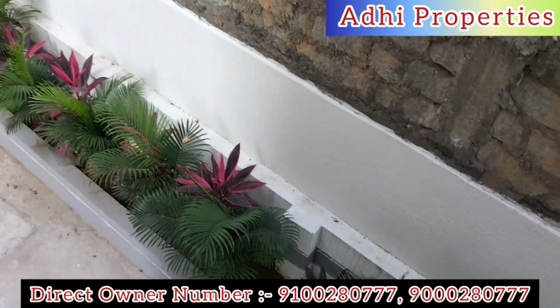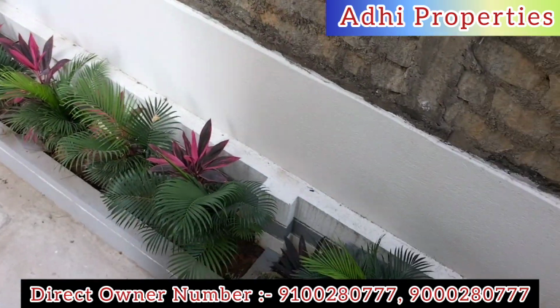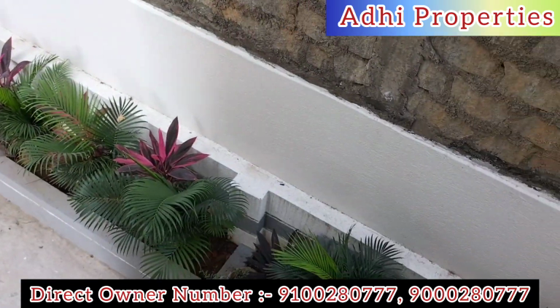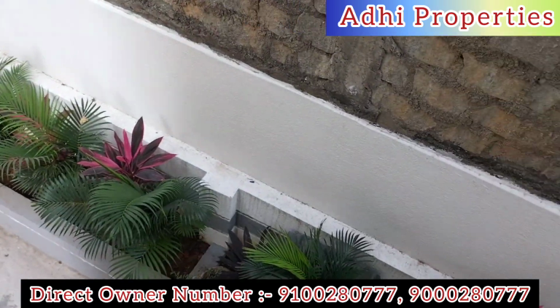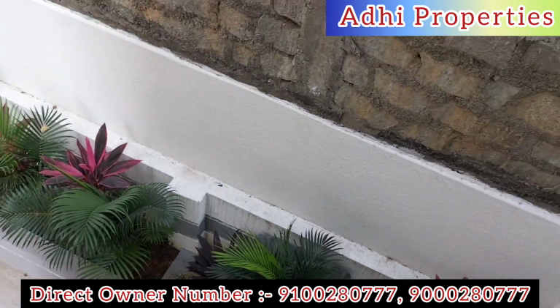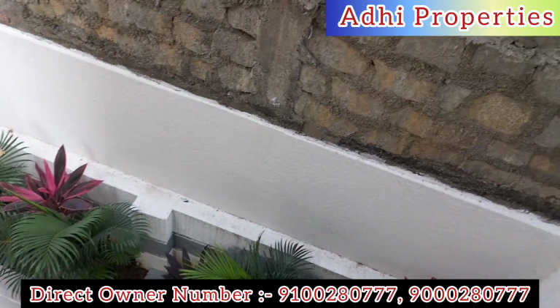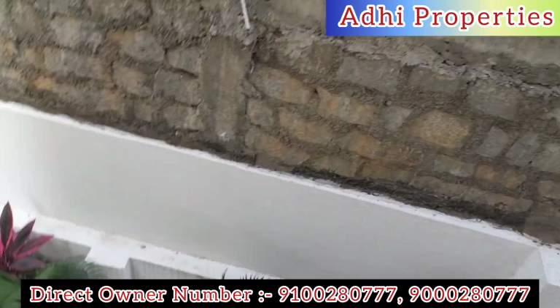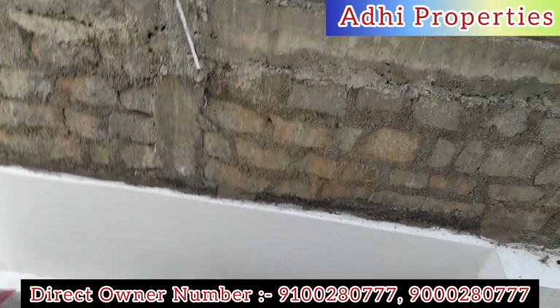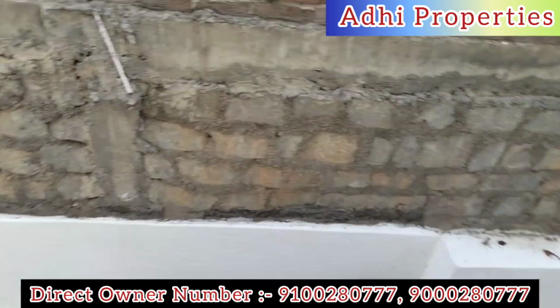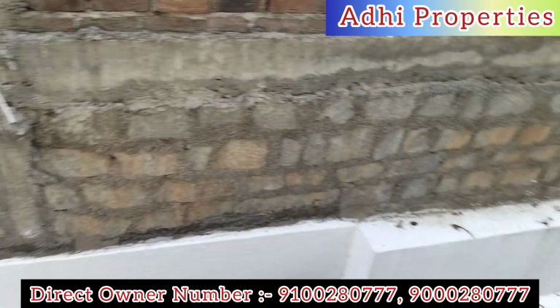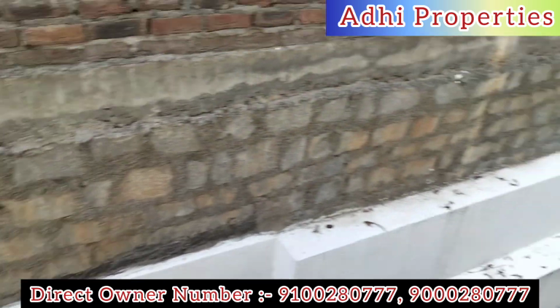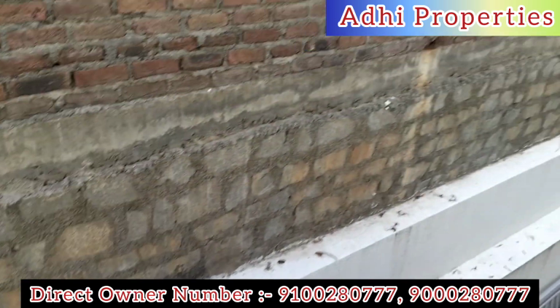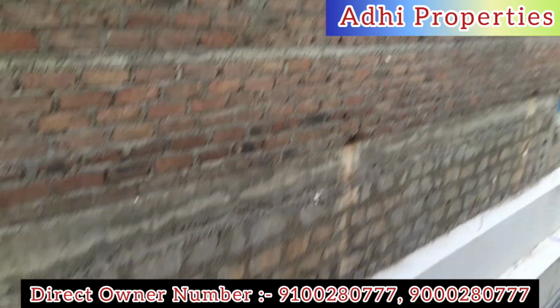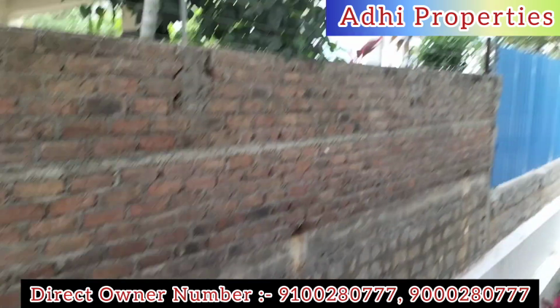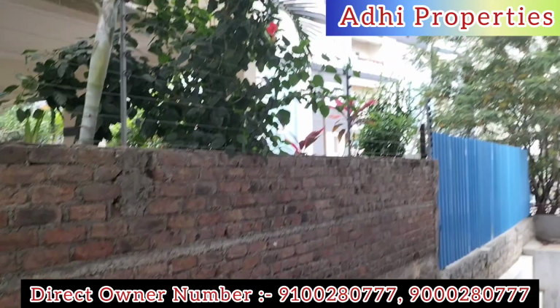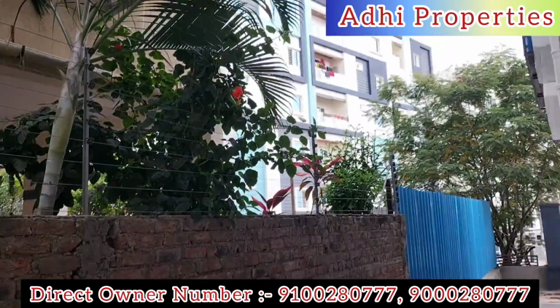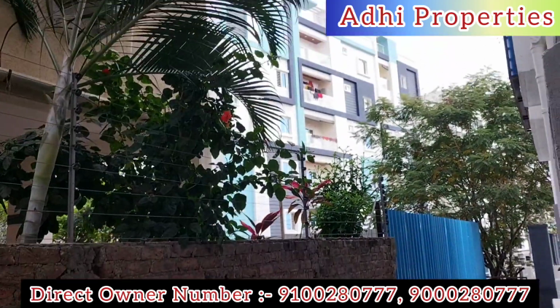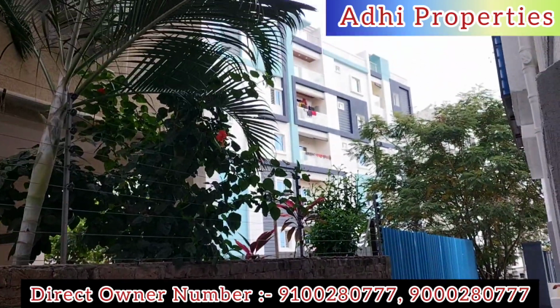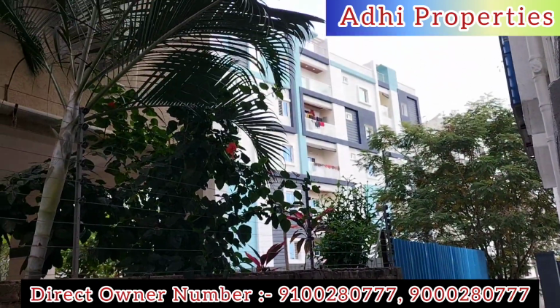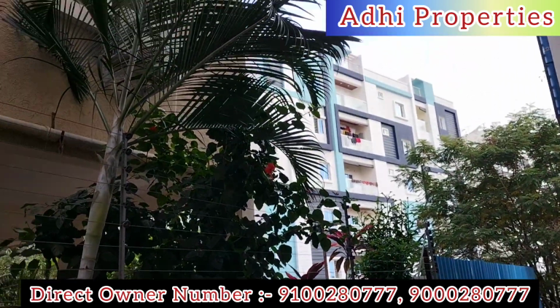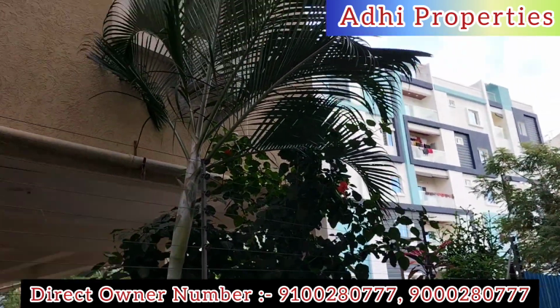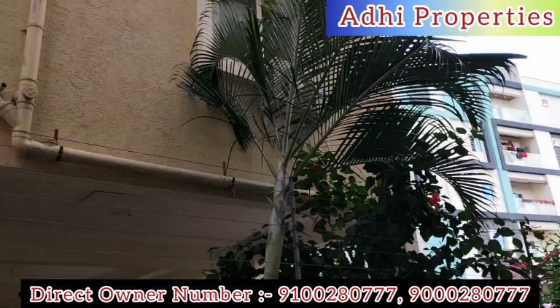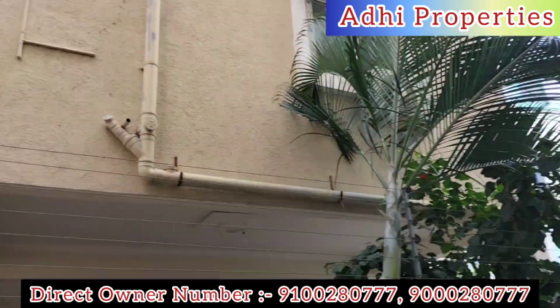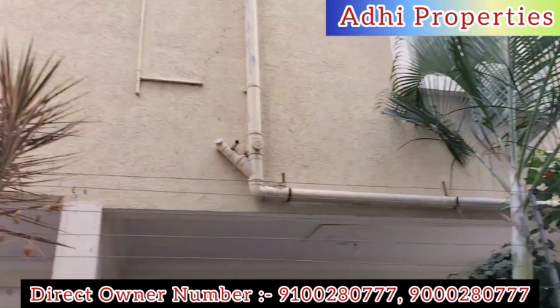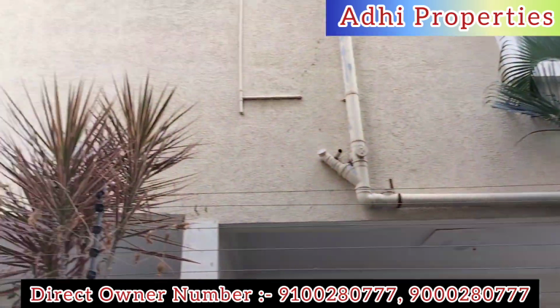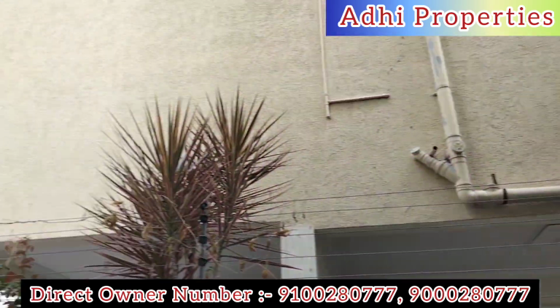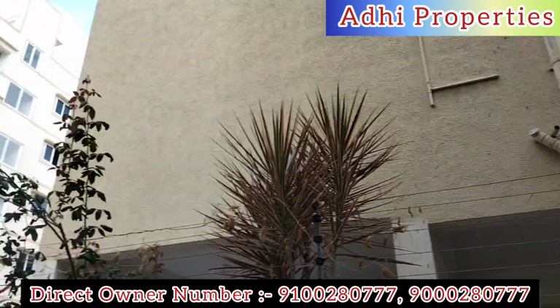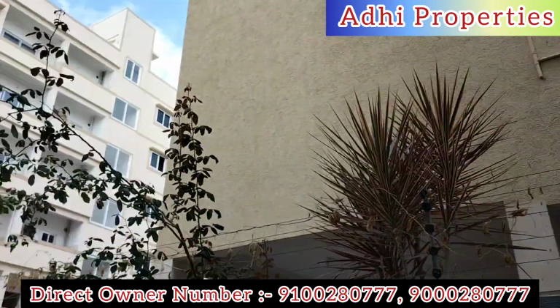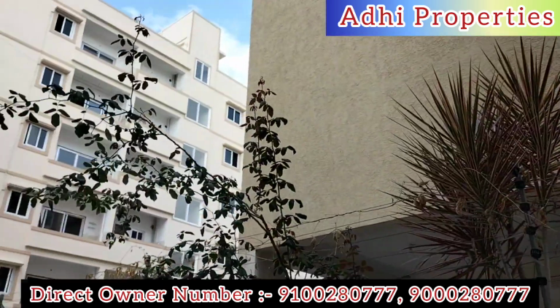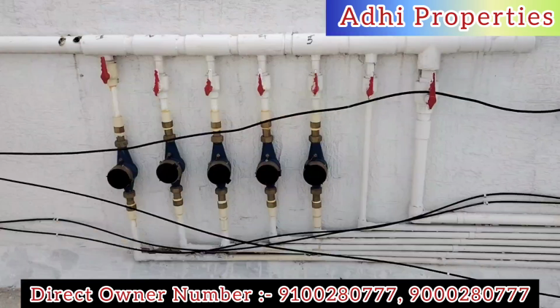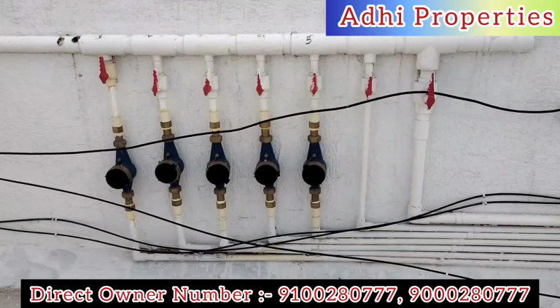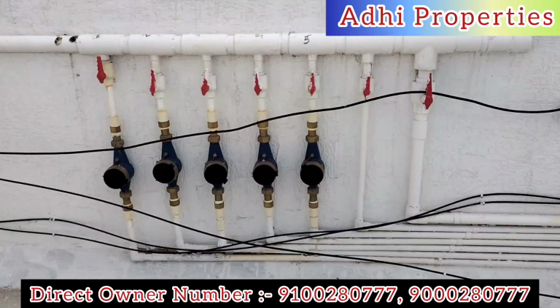All projects are fully verified with RERA, LP numbers, HMDA, and DTCP documentation.